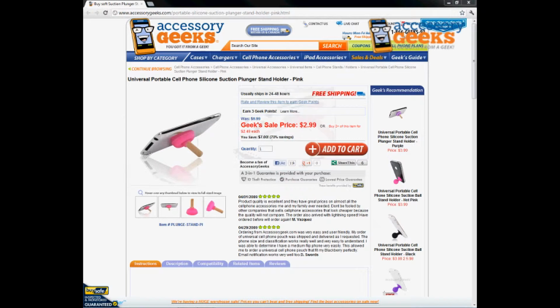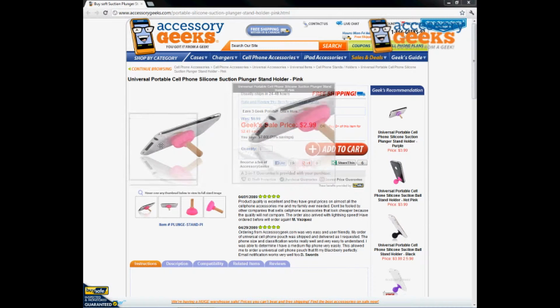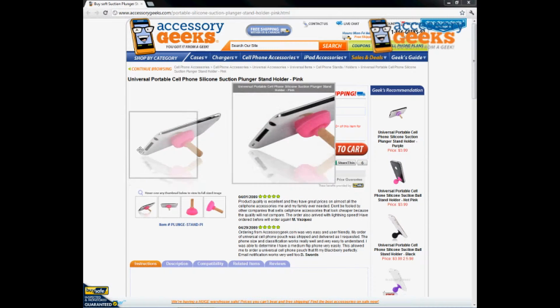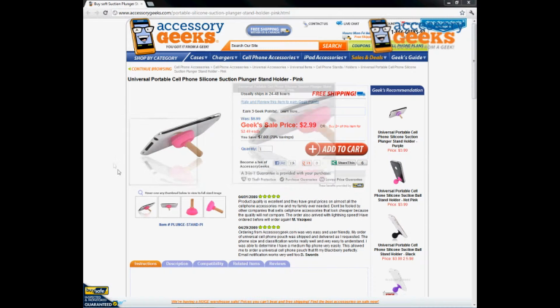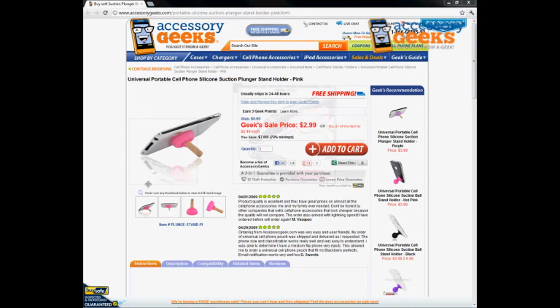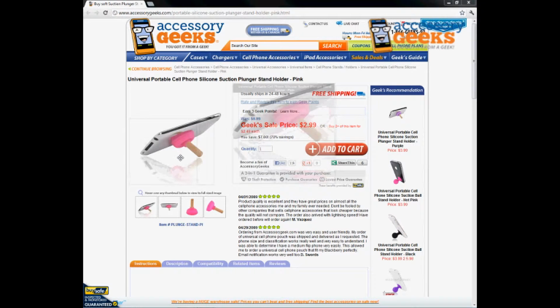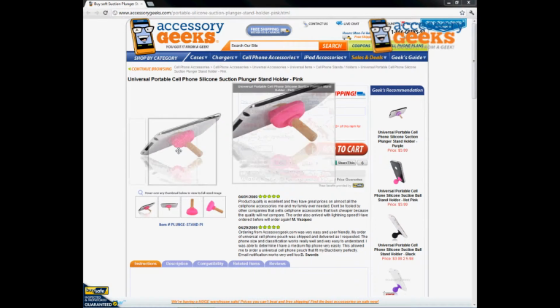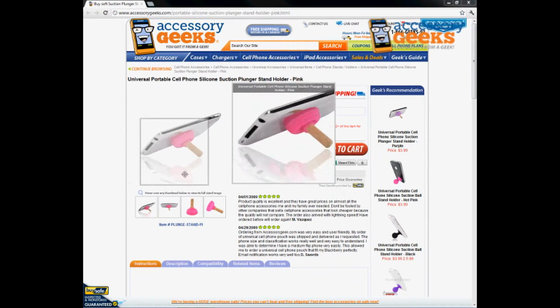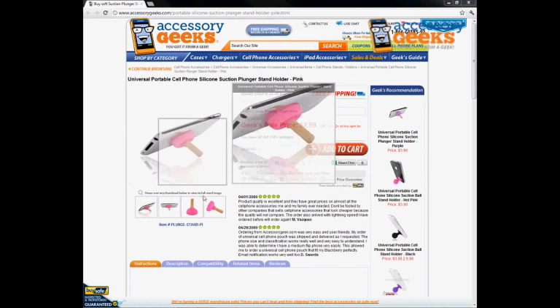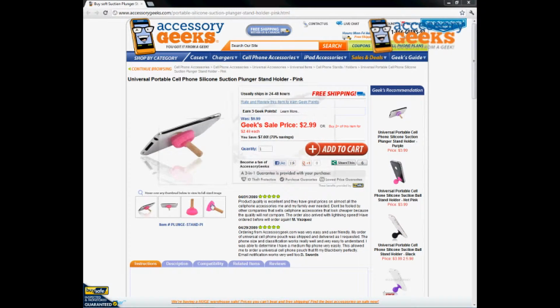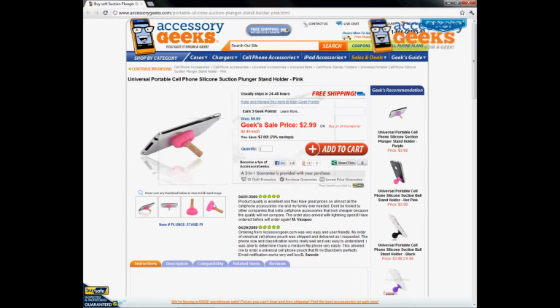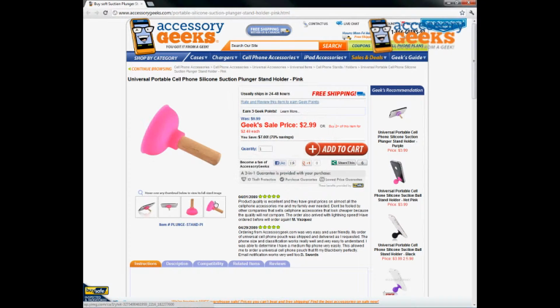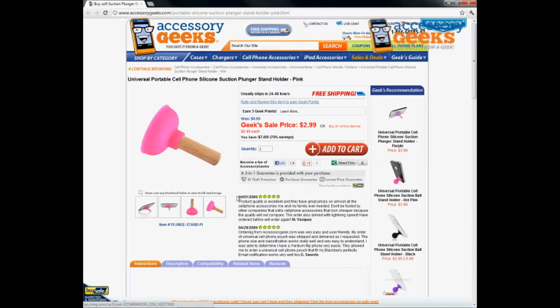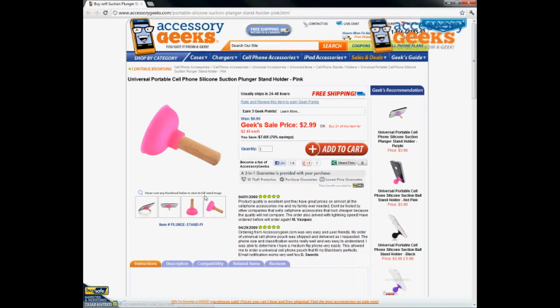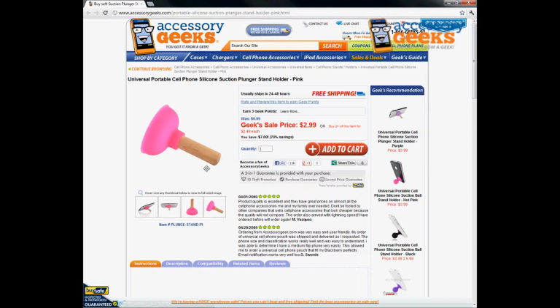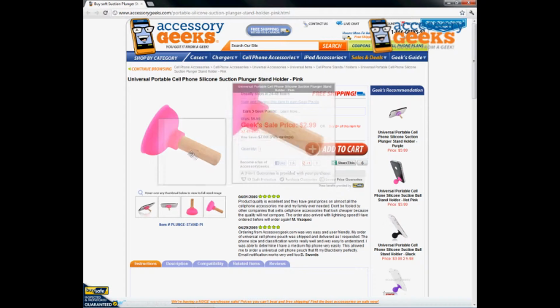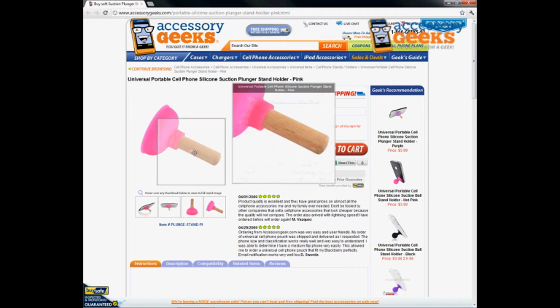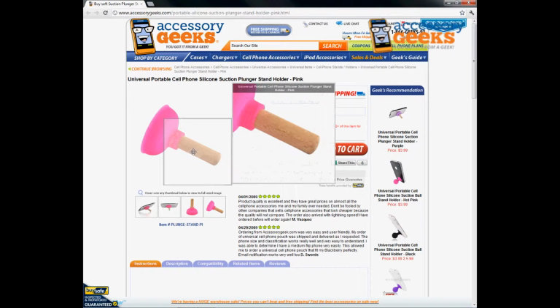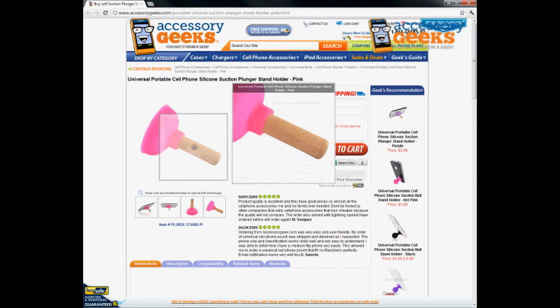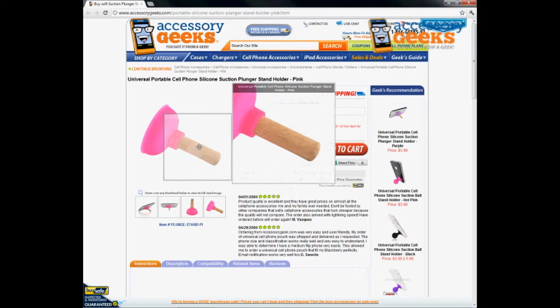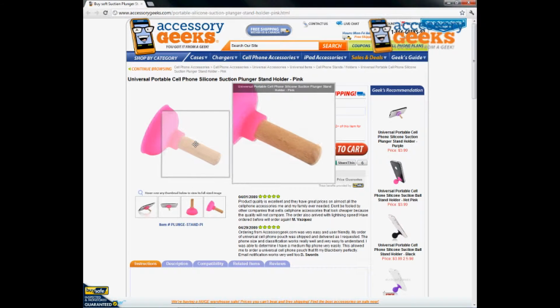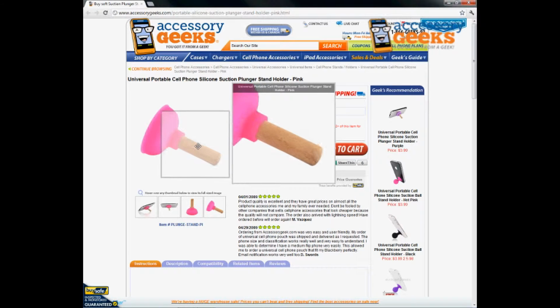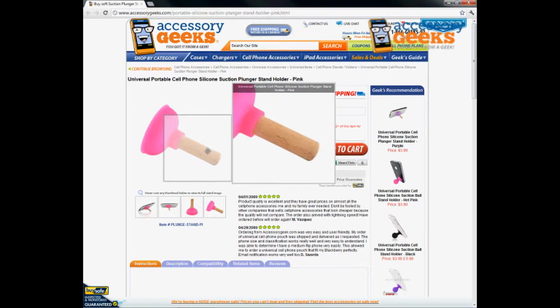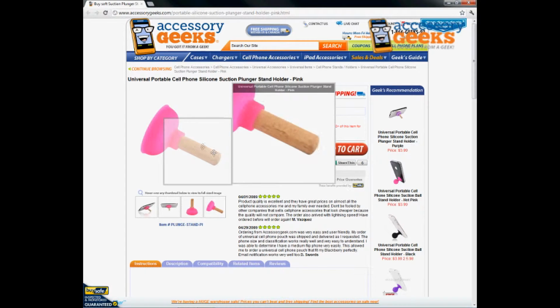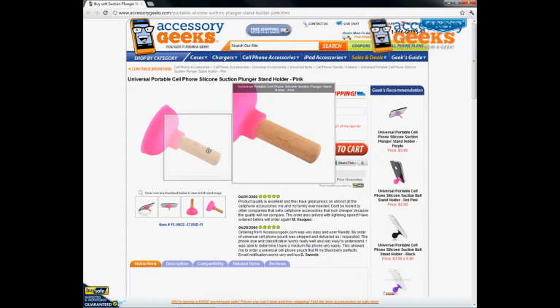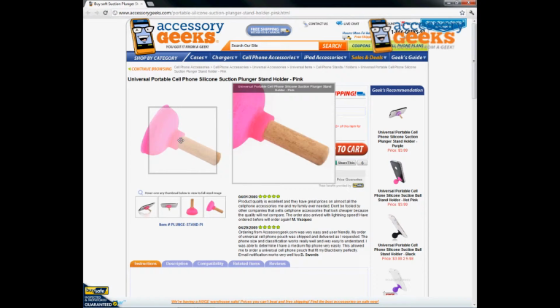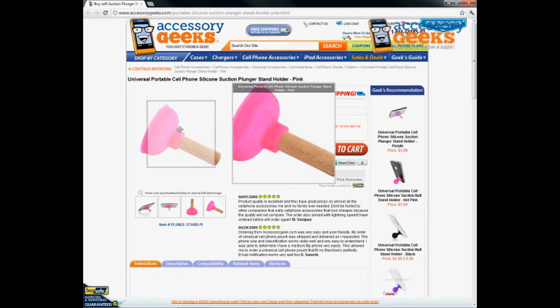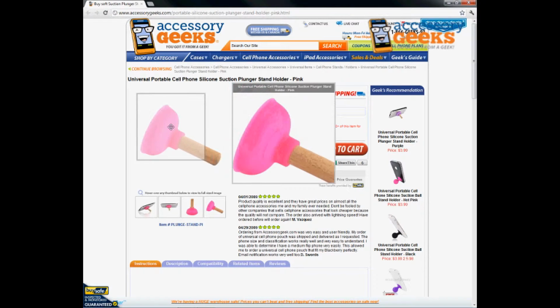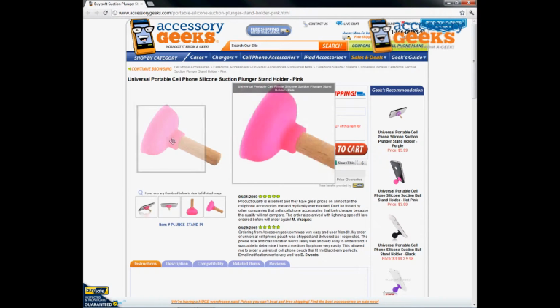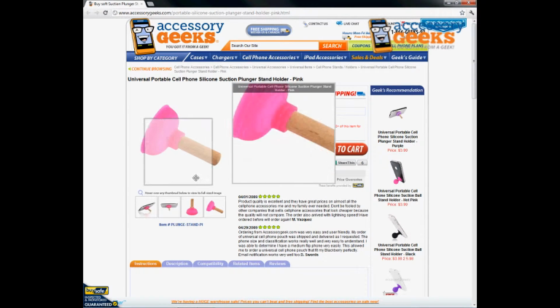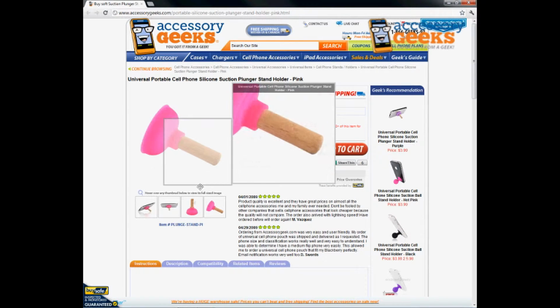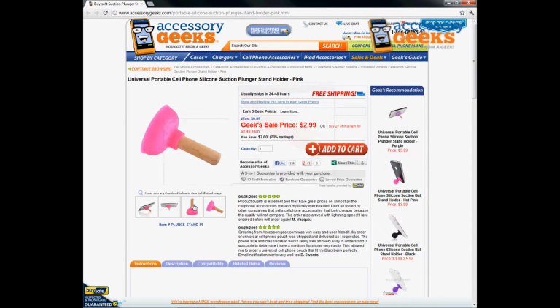This is actually a silicone plunger that actually looks like a plunger. It has the wood stem and then it has the plunging part here.